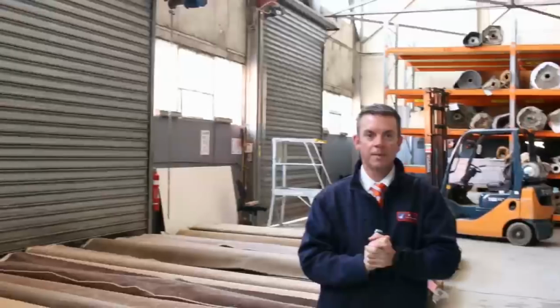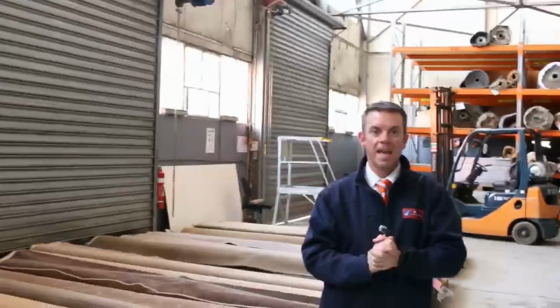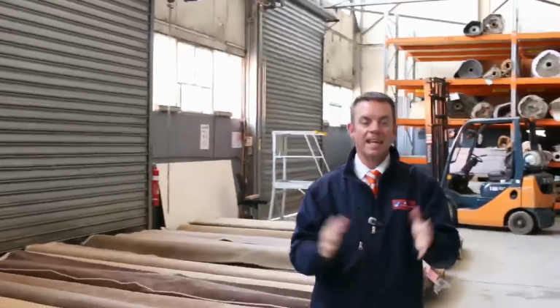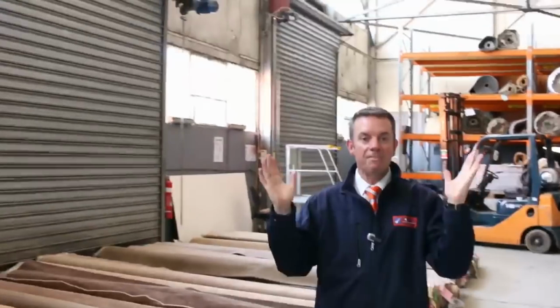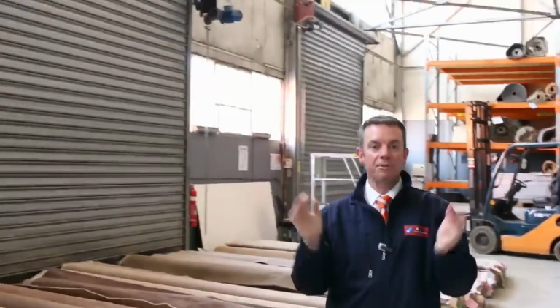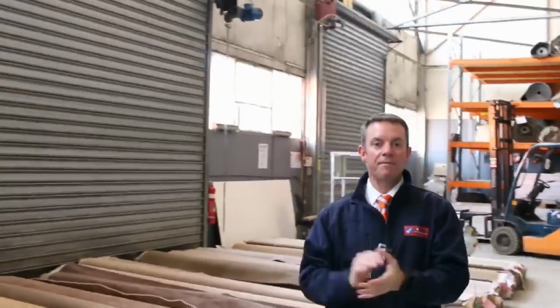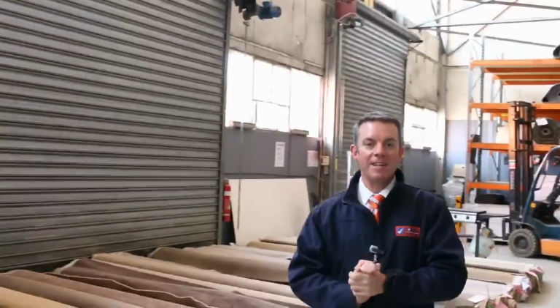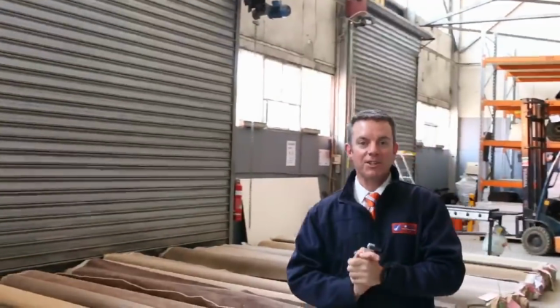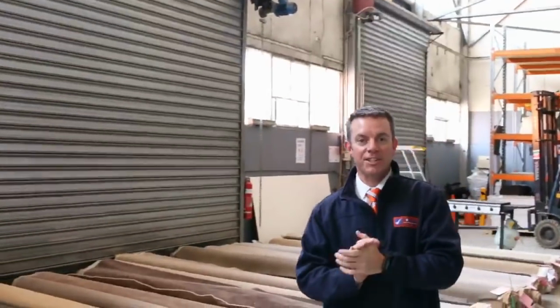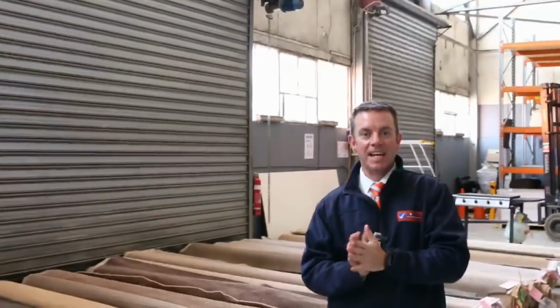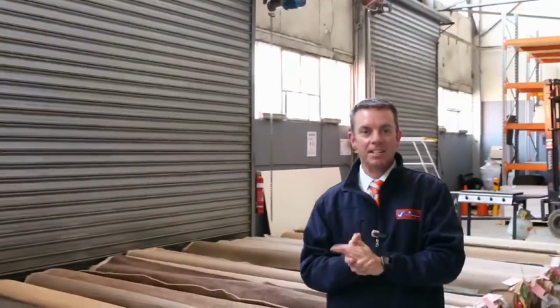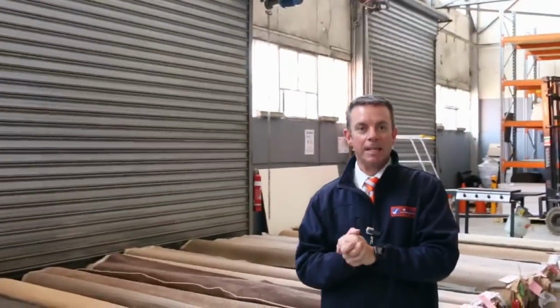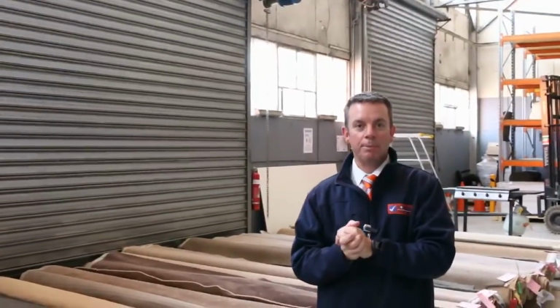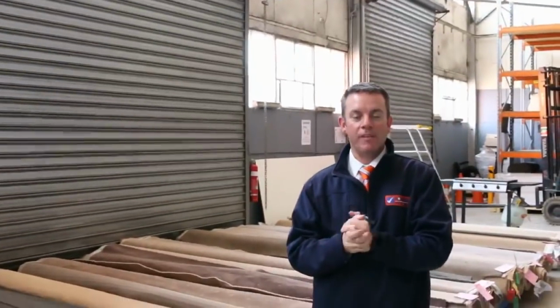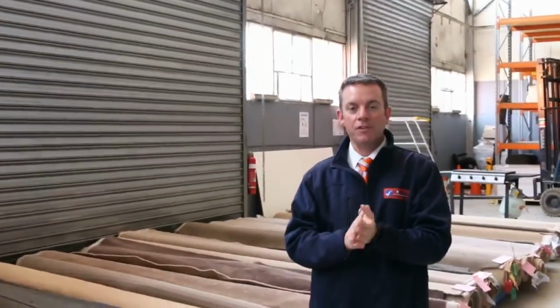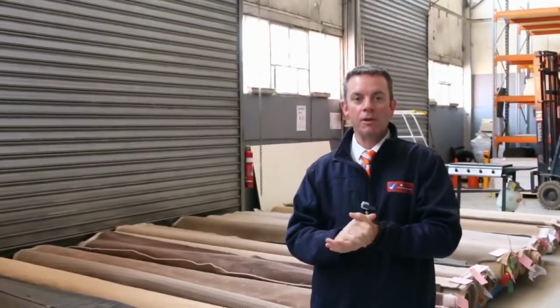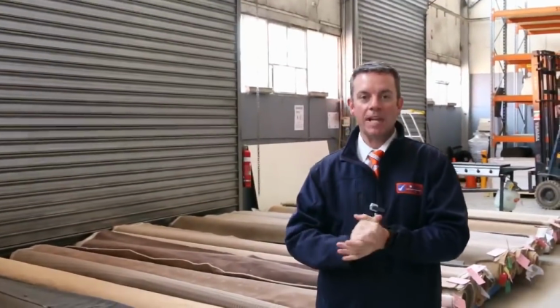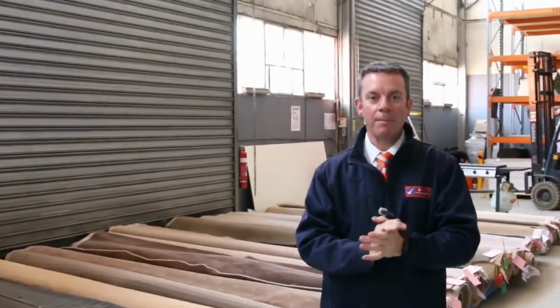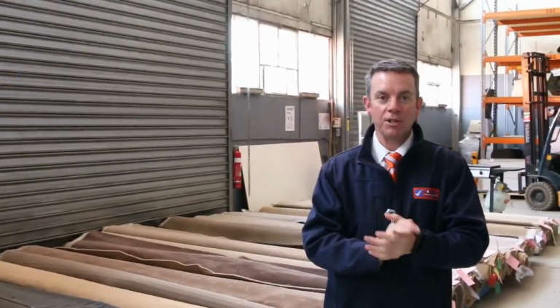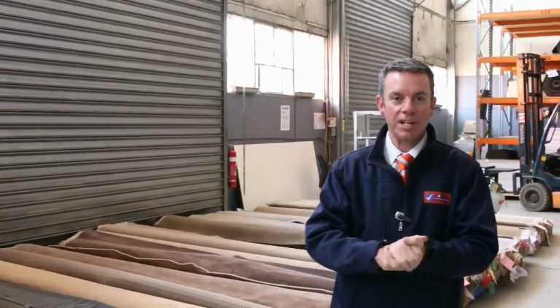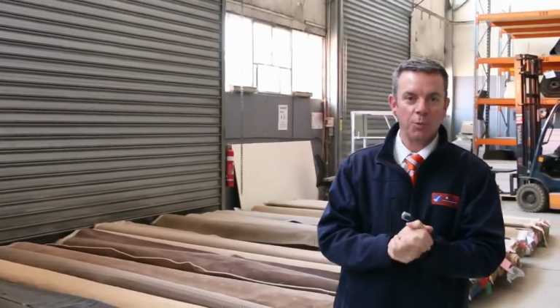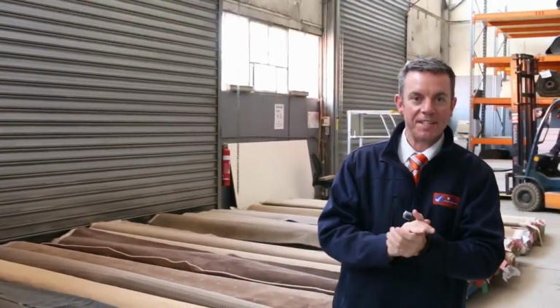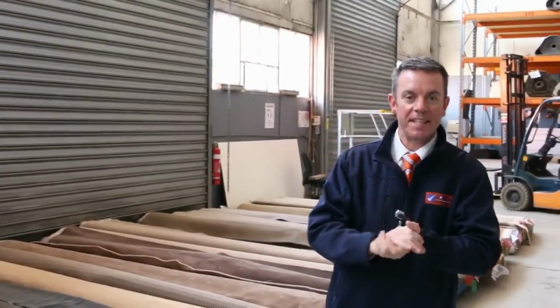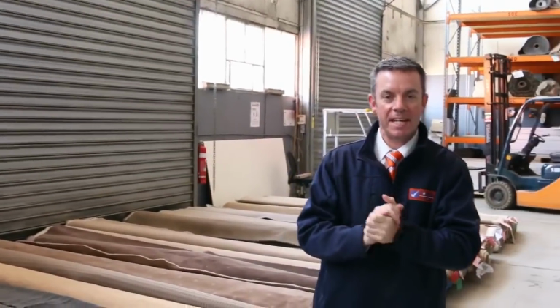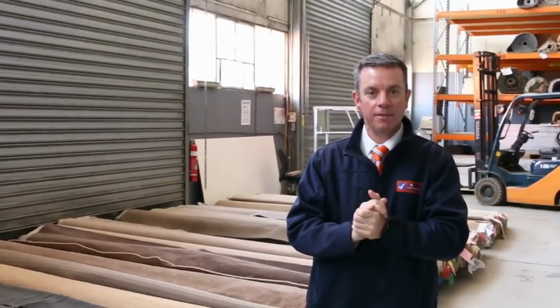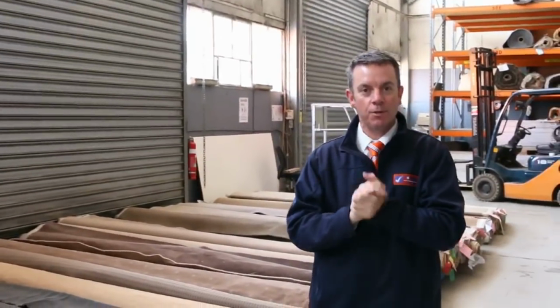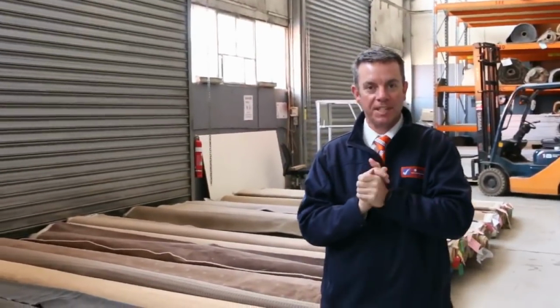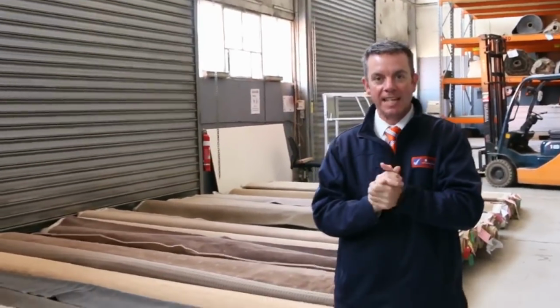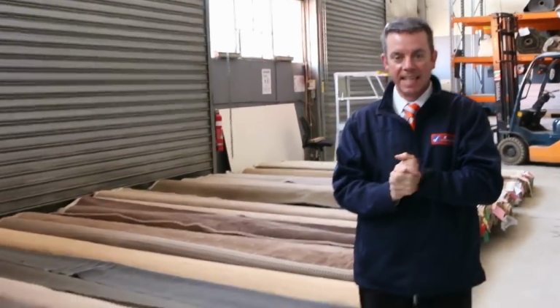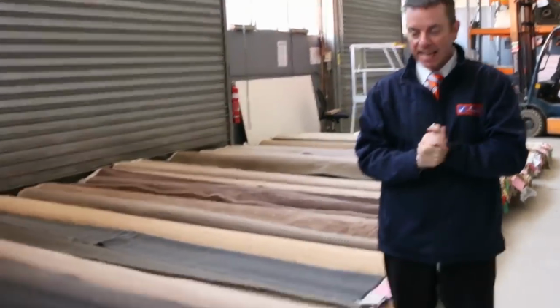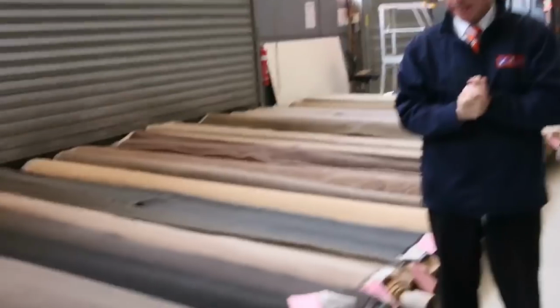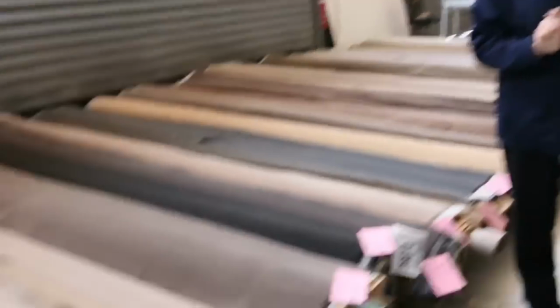G'day, I'm John from Fowls Auction Sales. I'm here to preview tomorrow's carpet auction. It's Wednesday the 10th of August at 10am.